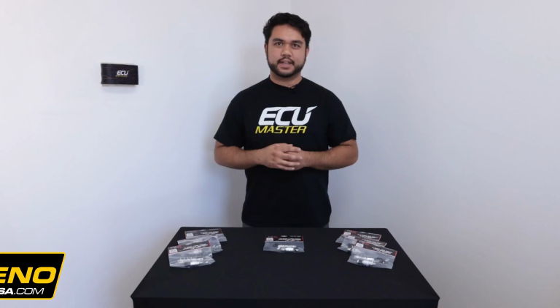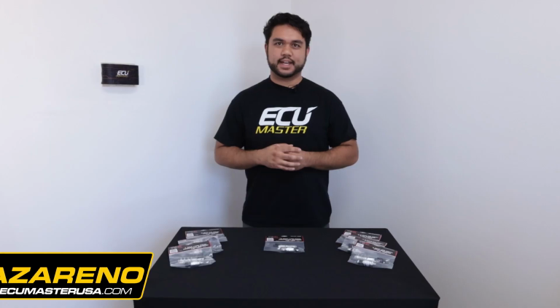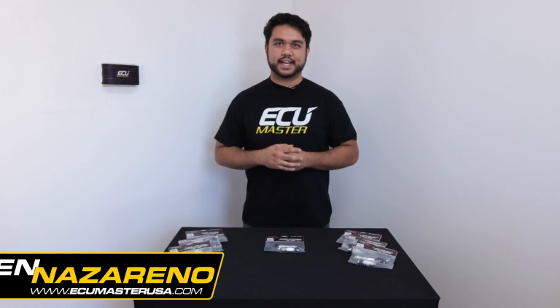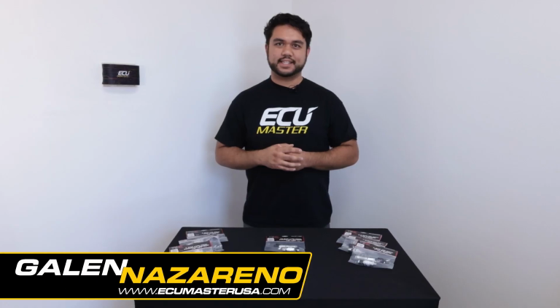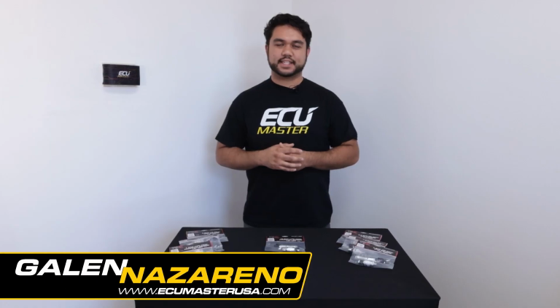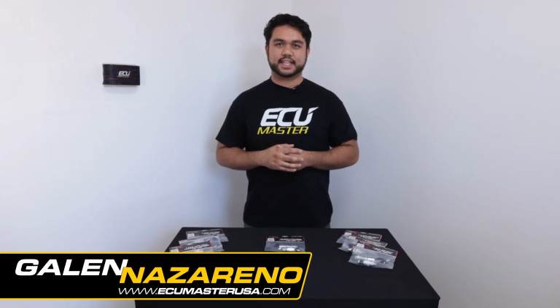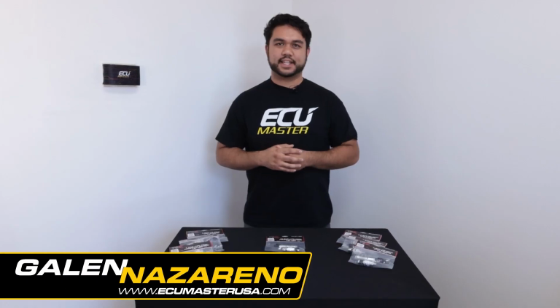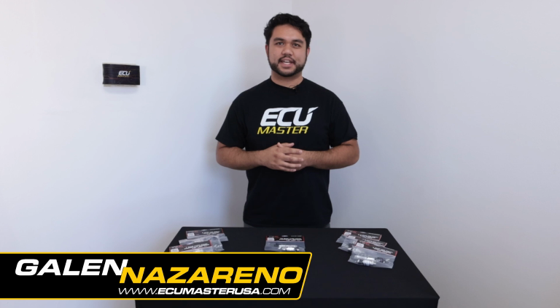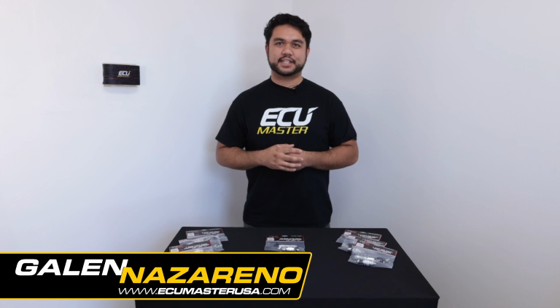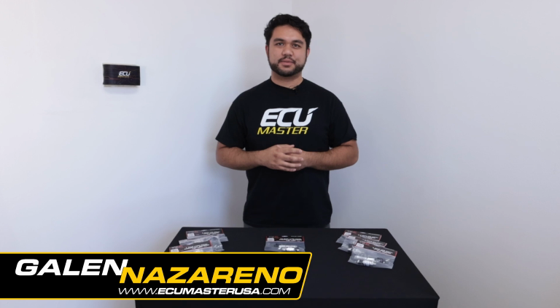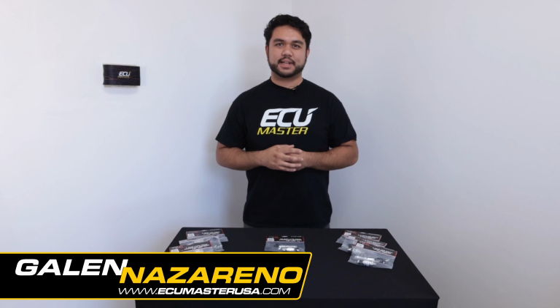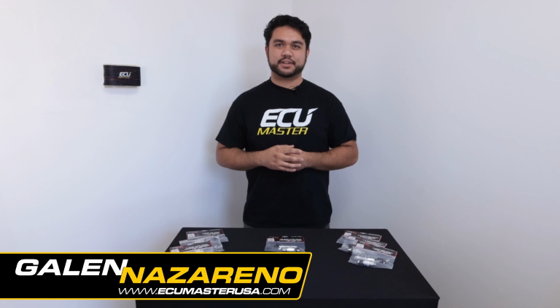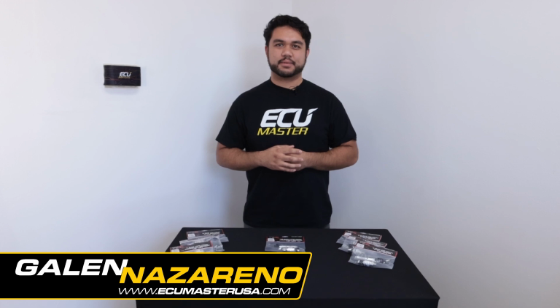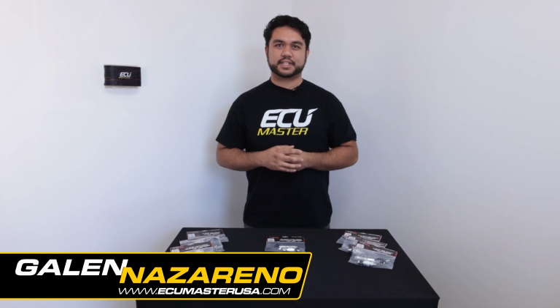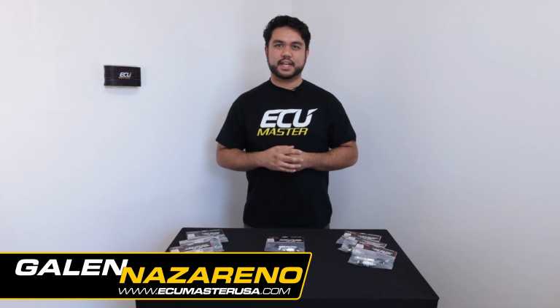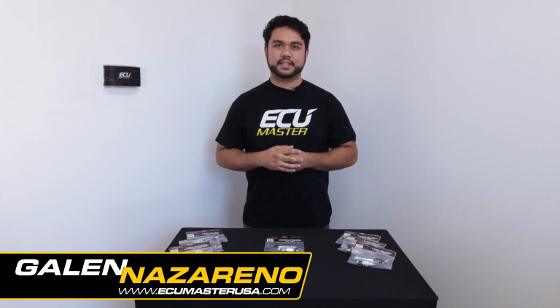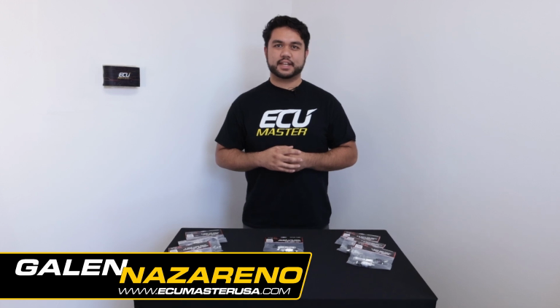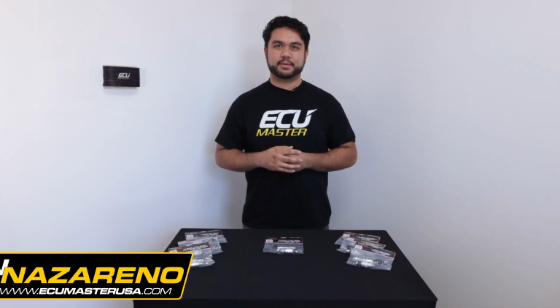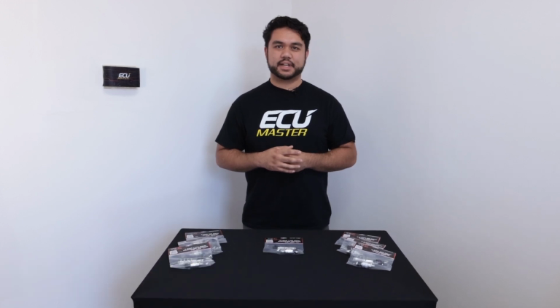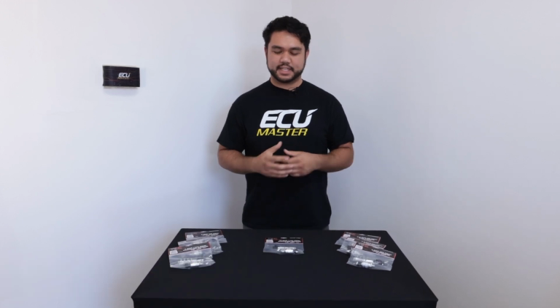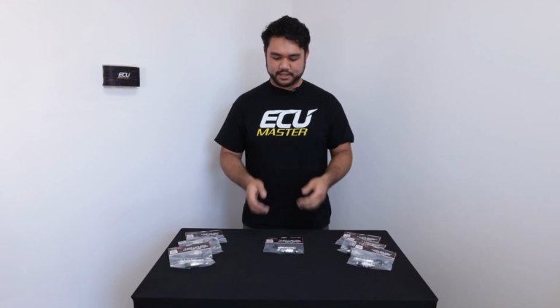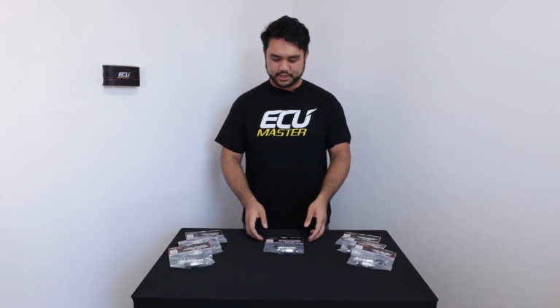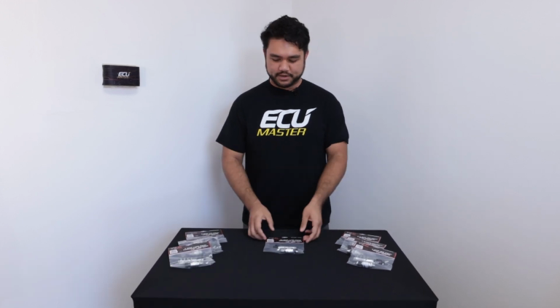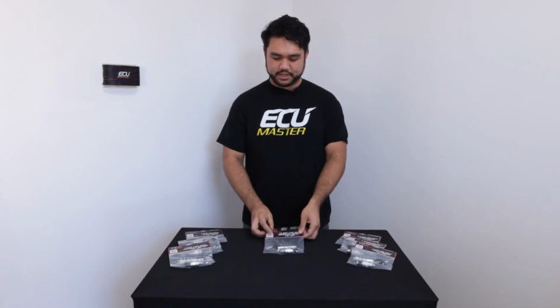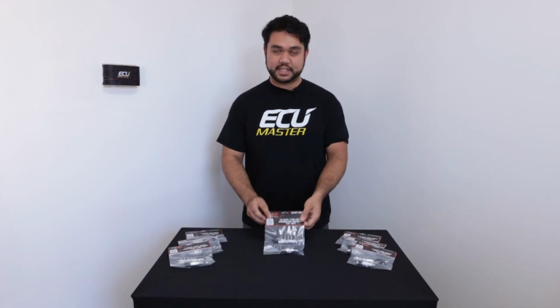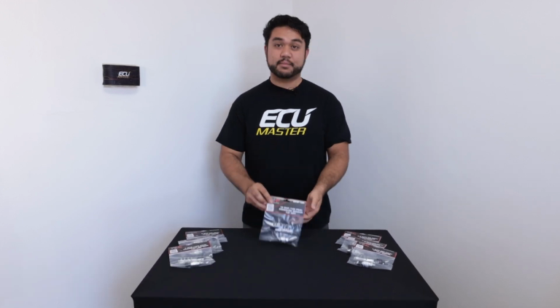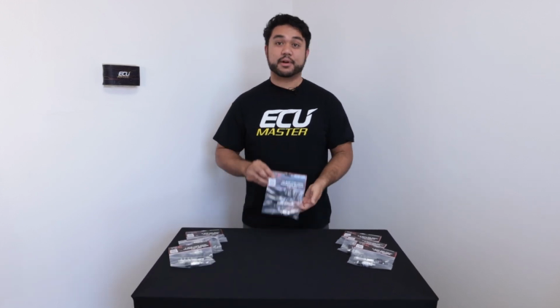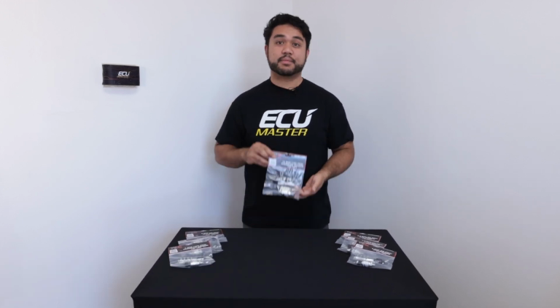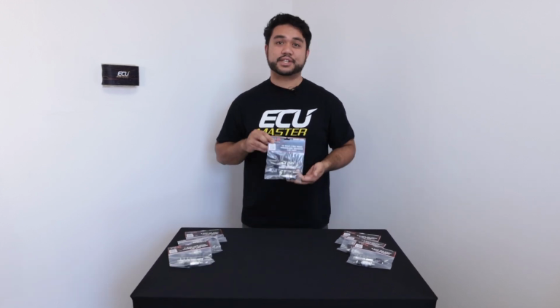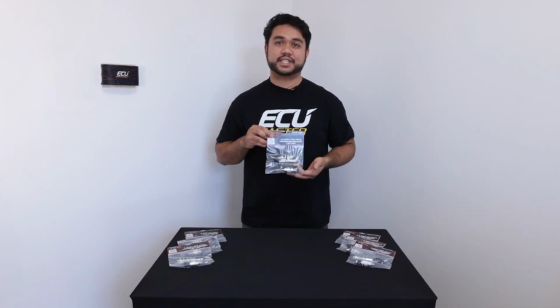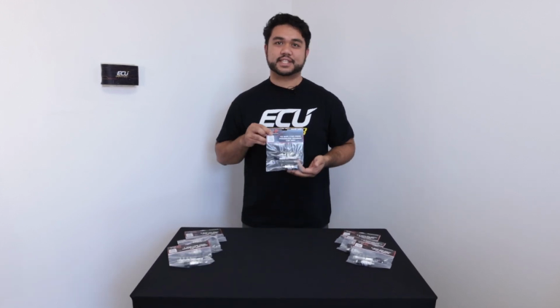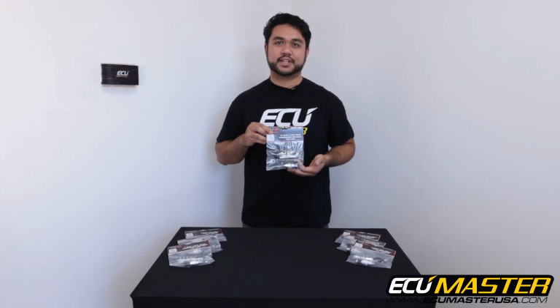Hey guys, this is Galen at ECU Master USA and today we're going to take a look at our 10 bar pressure sensor.